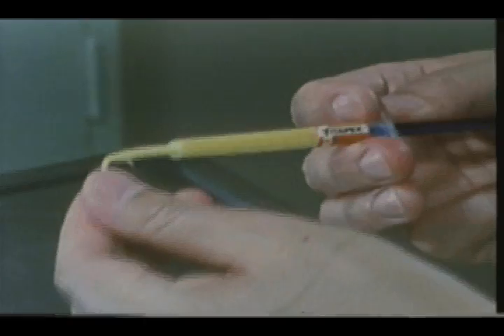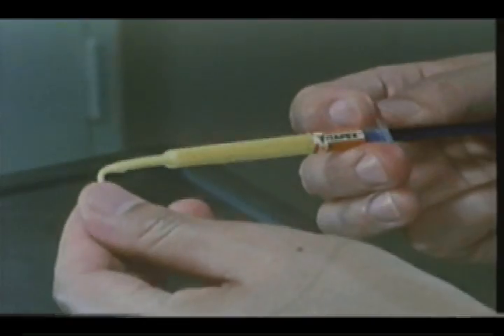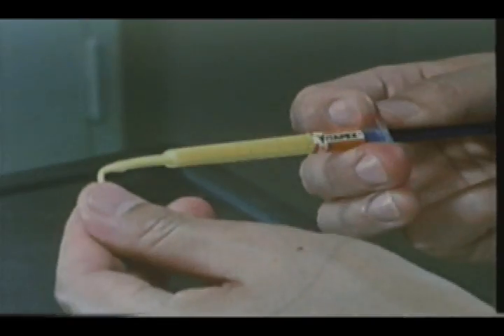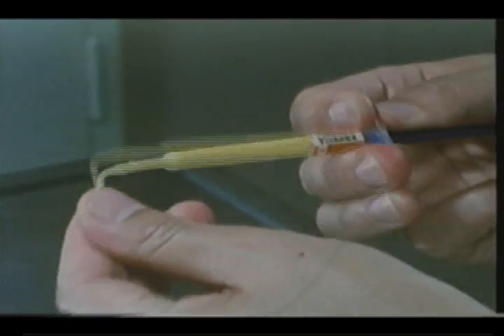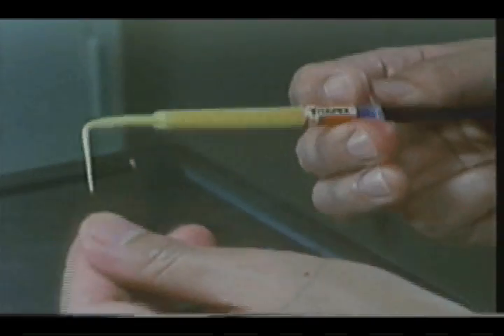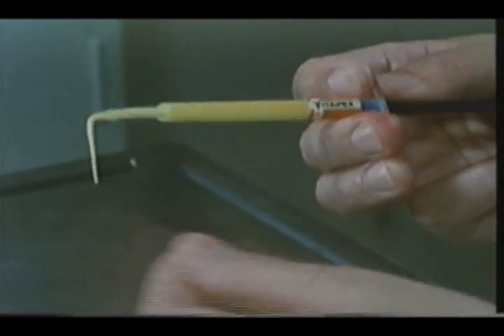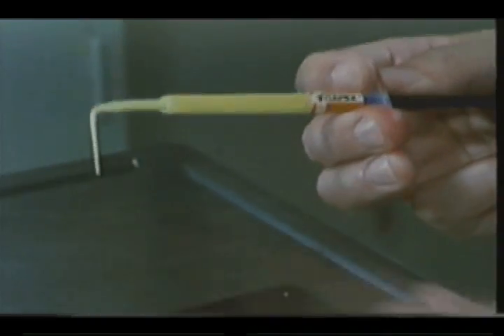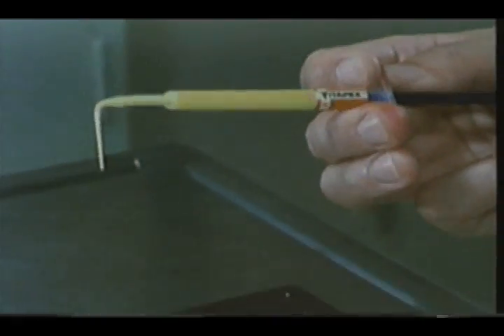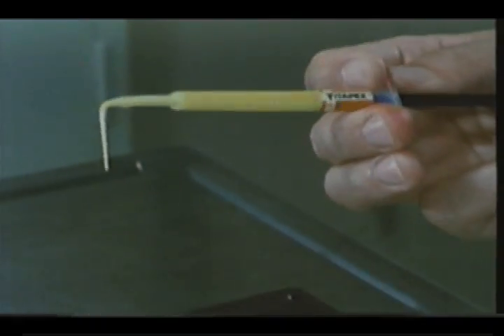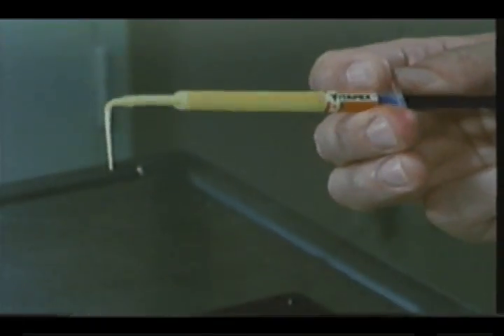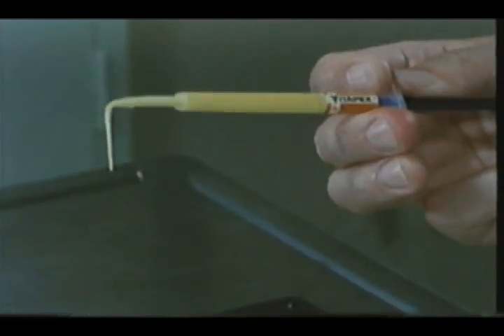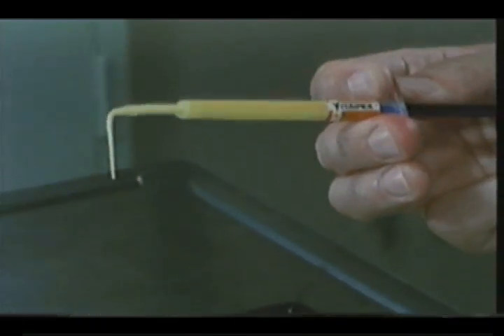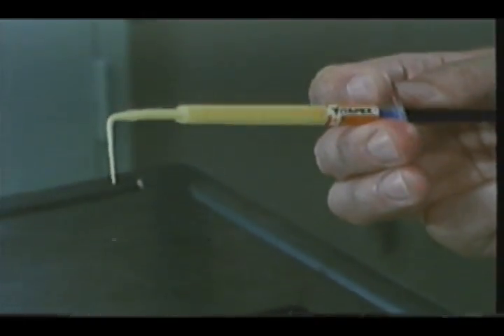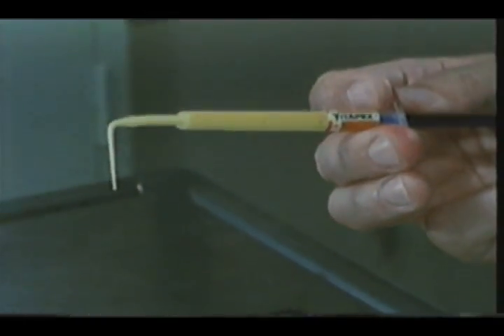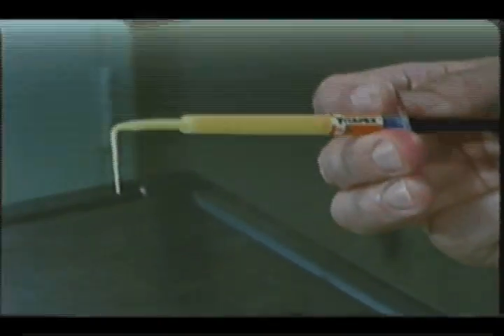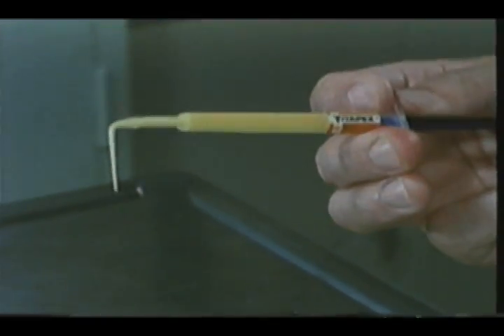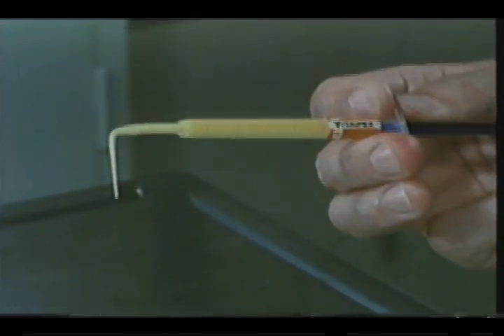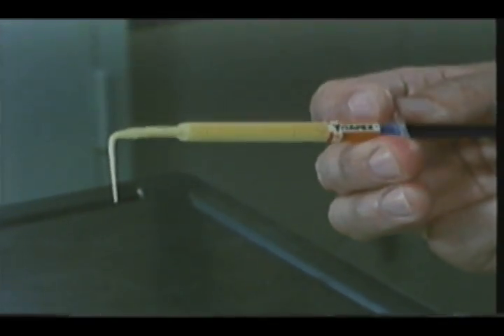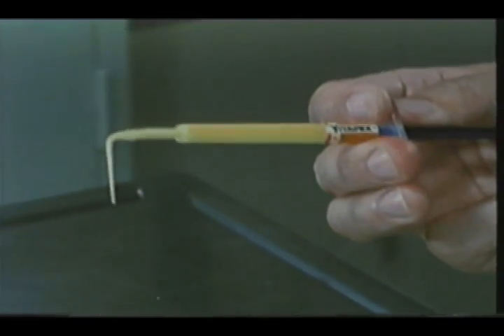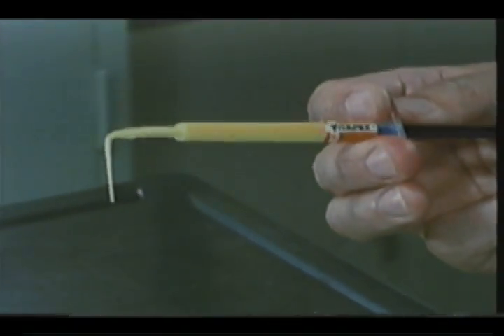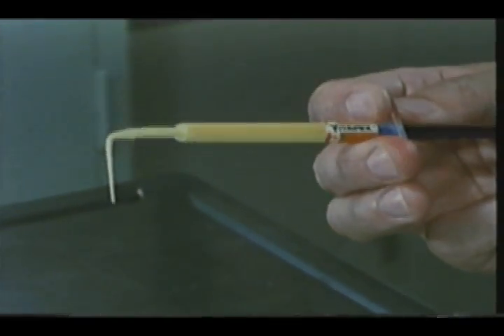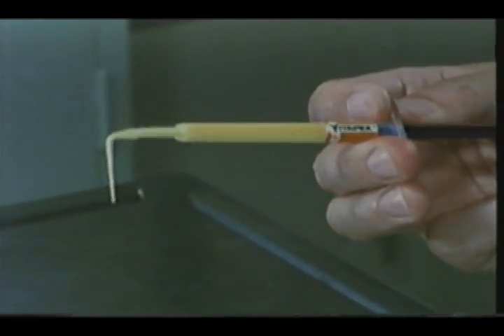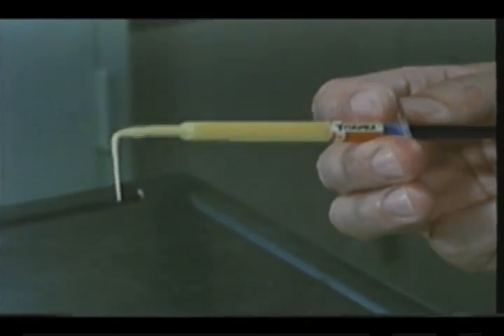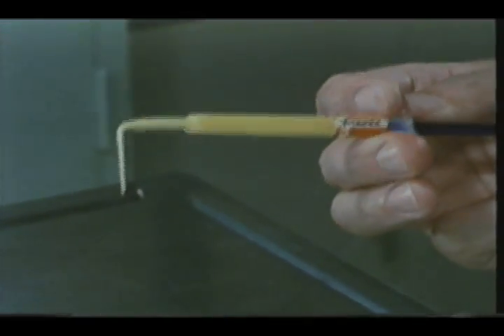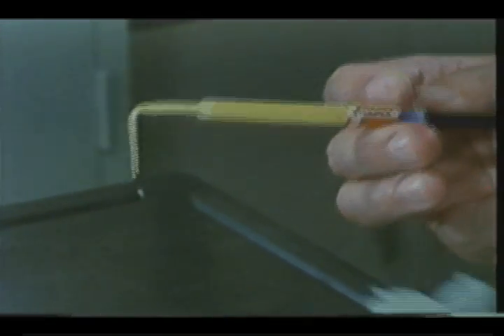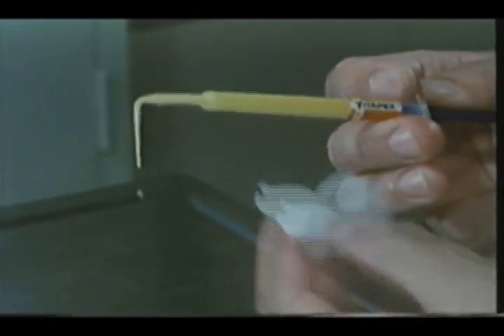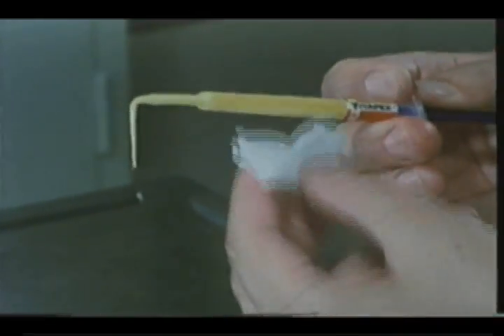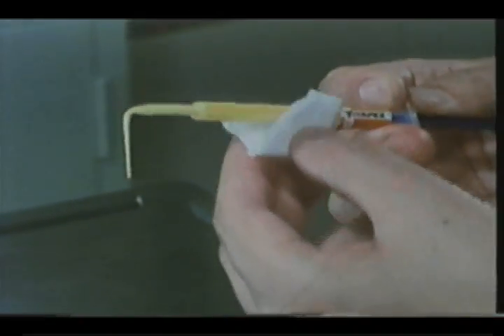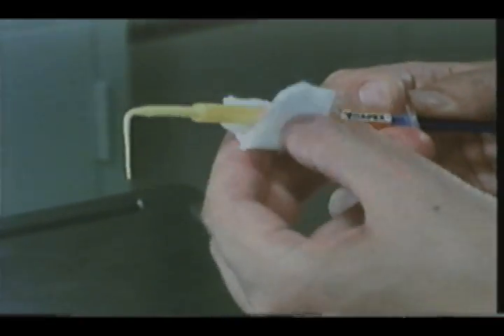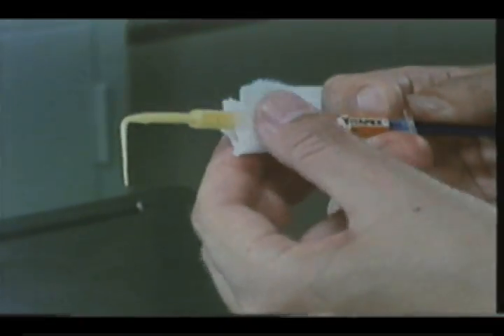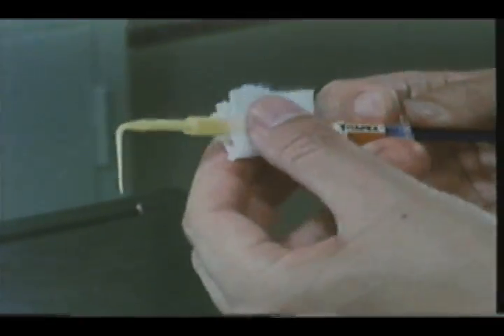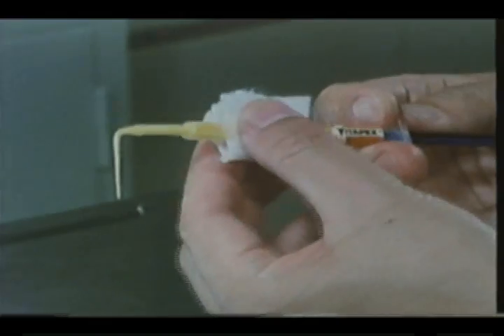Out of the black colored case, wipe all surfaces of the syringe with cotton gauze dipped in alcohol.